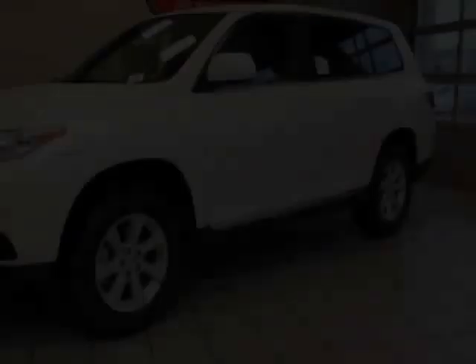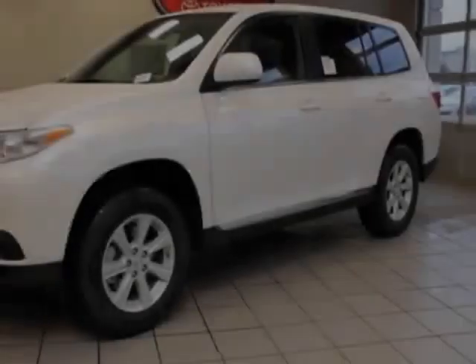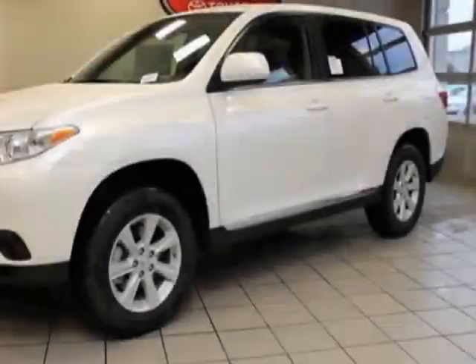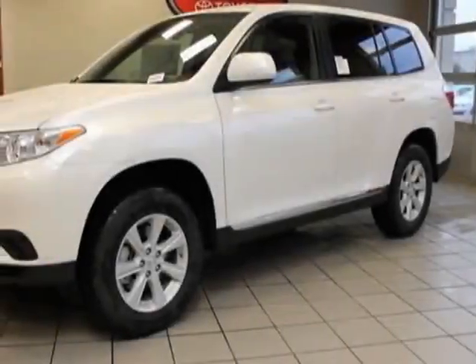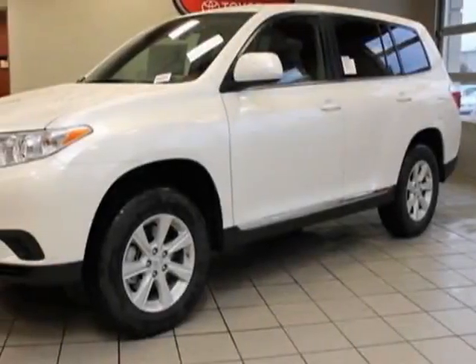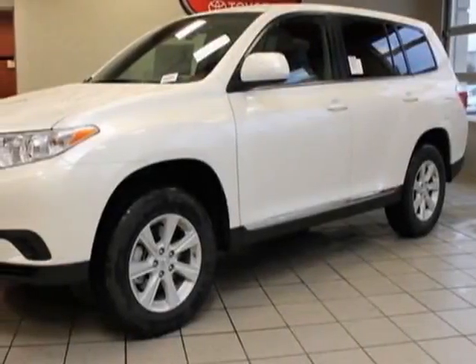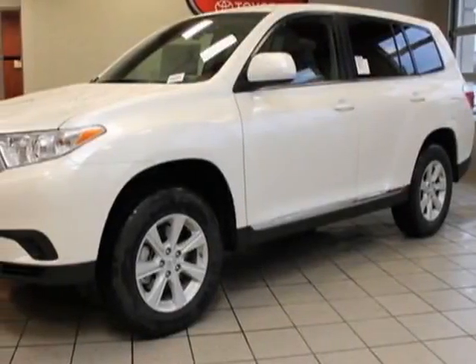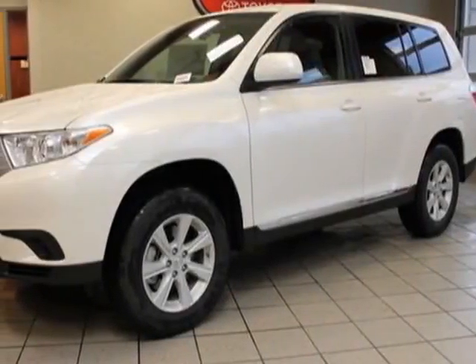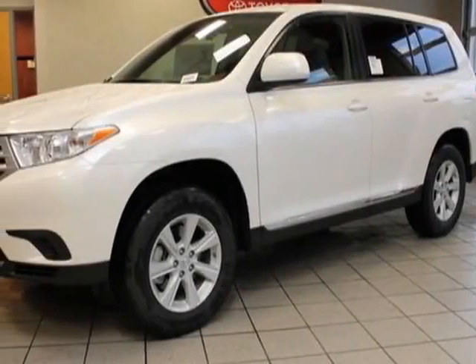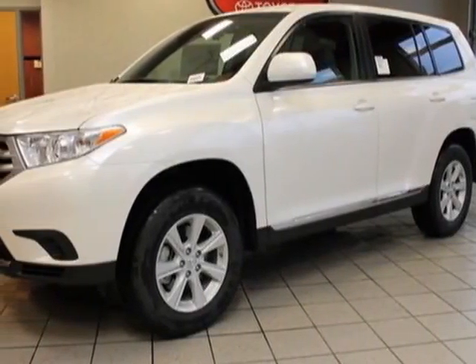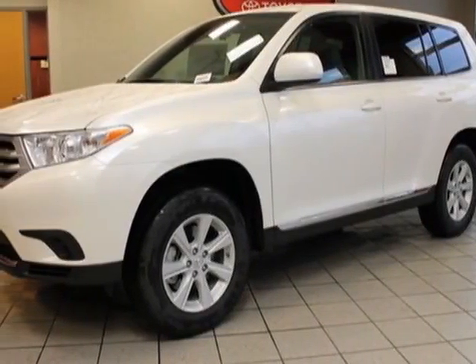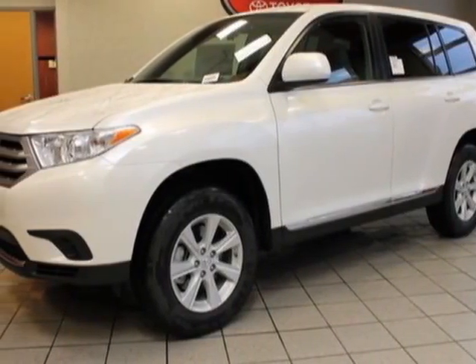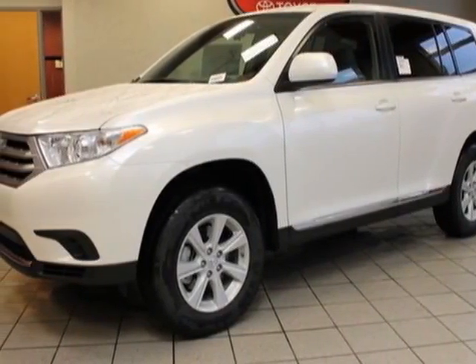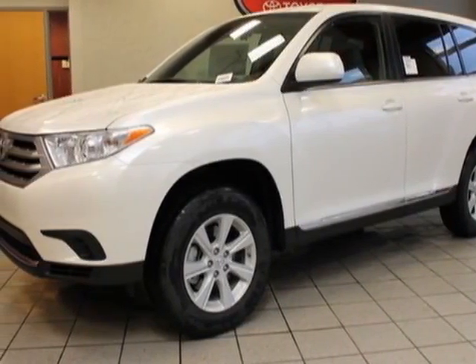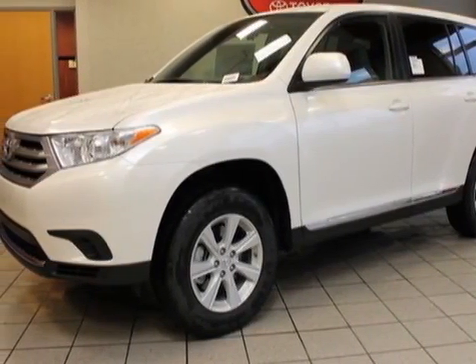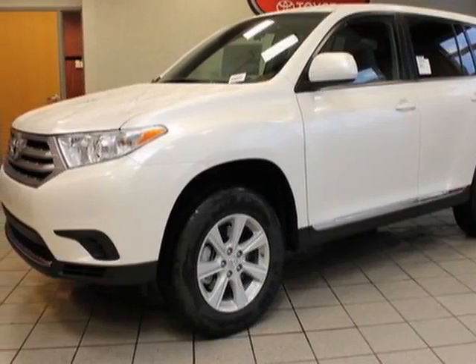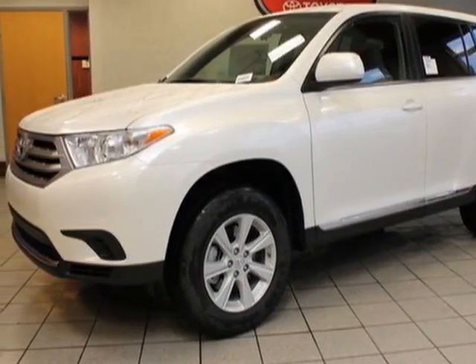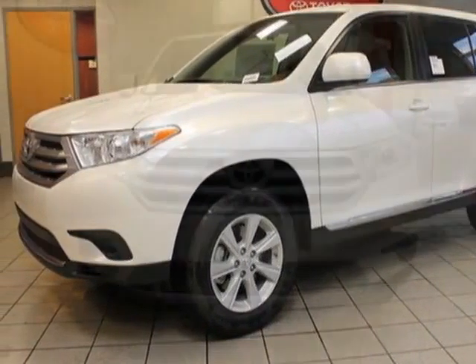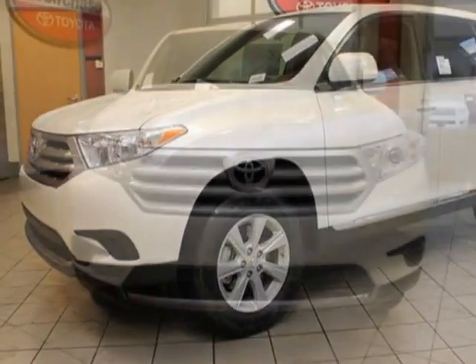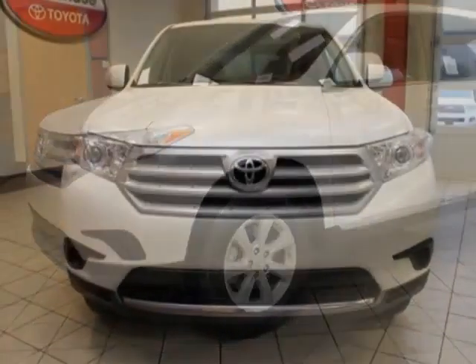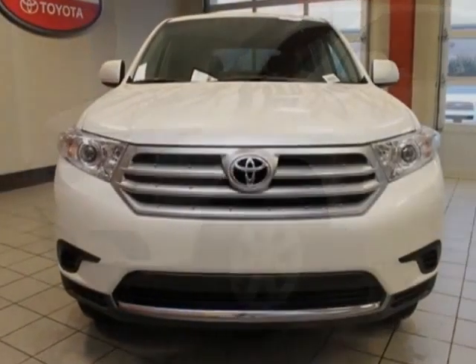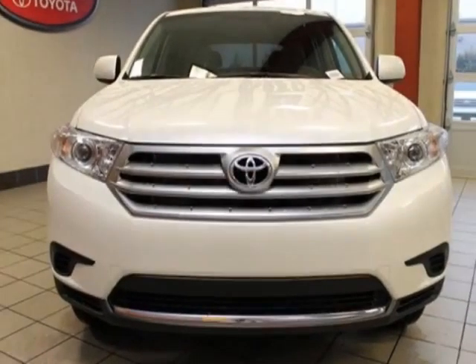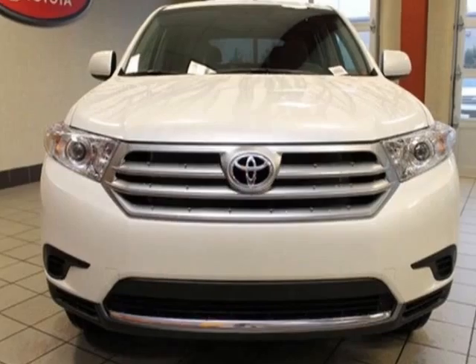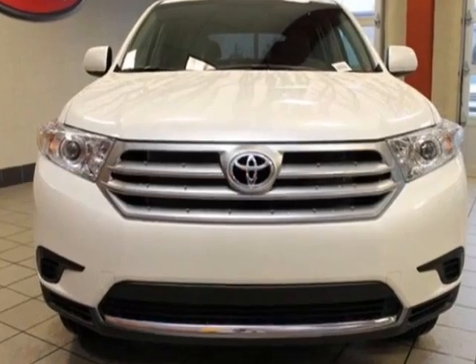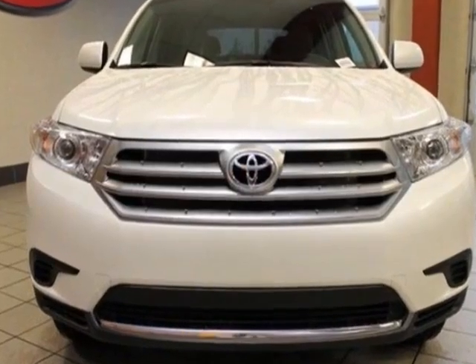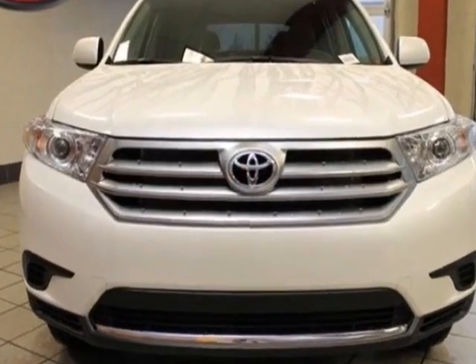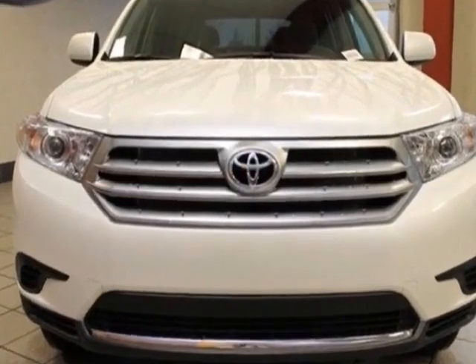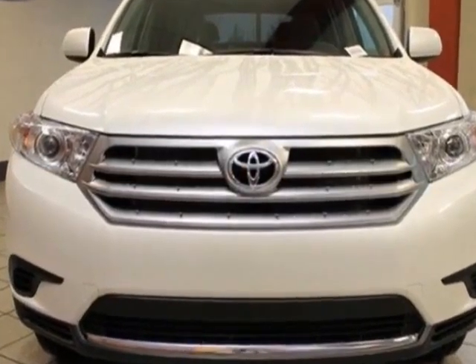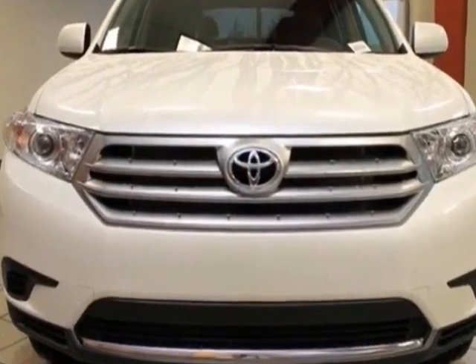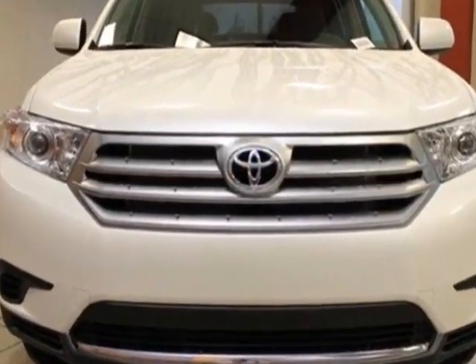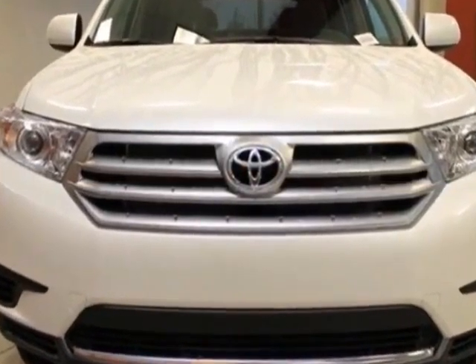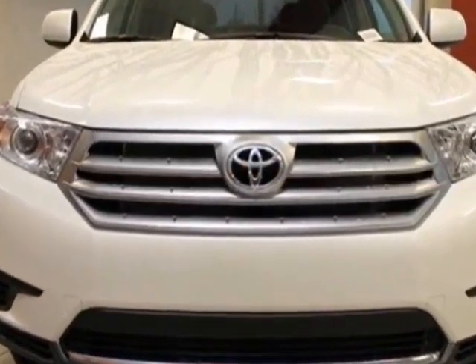Take a look at this new 2013 Toyota Highlander. For your protection, this vehicle has a full factory warranty.